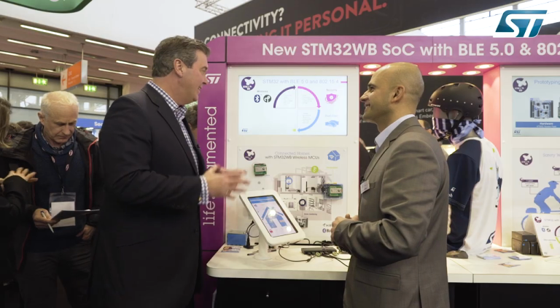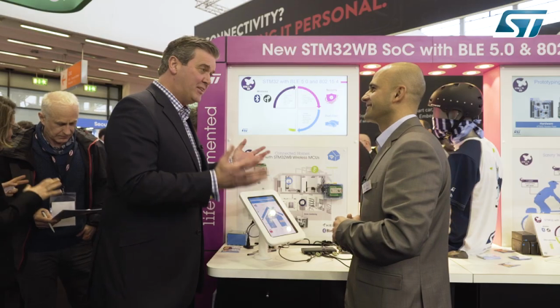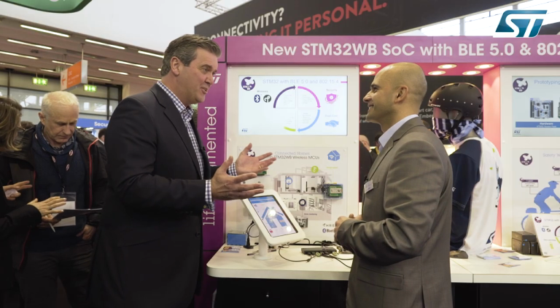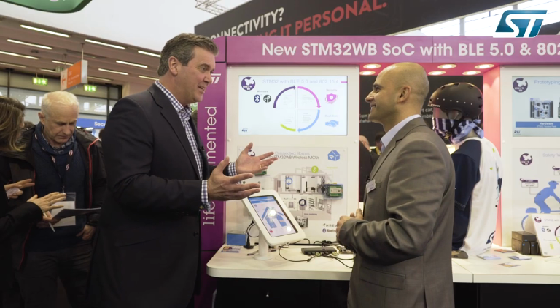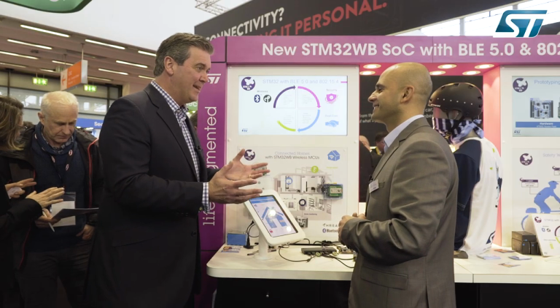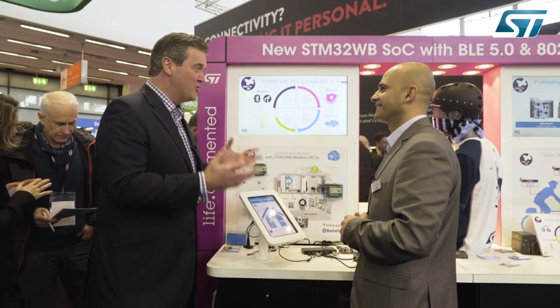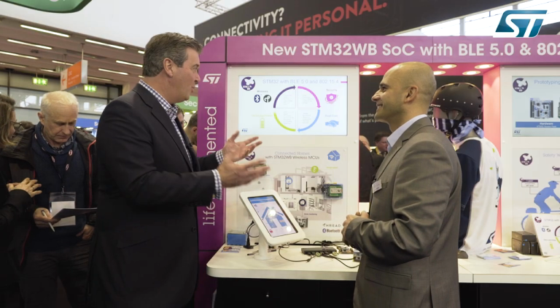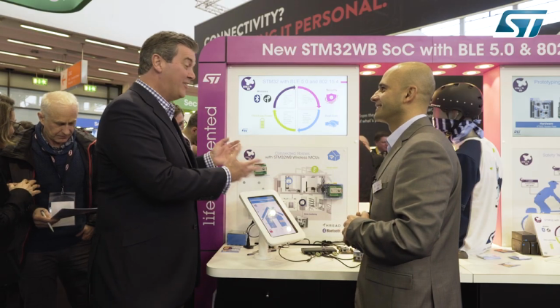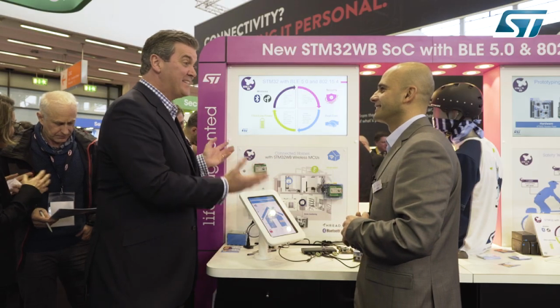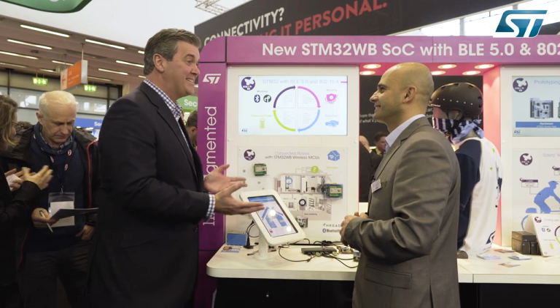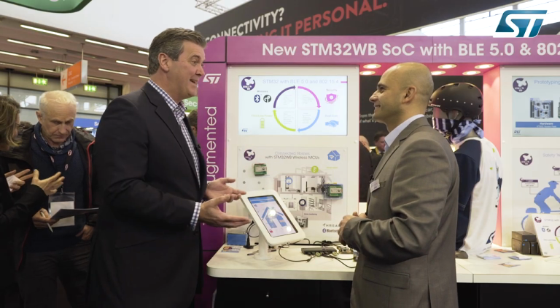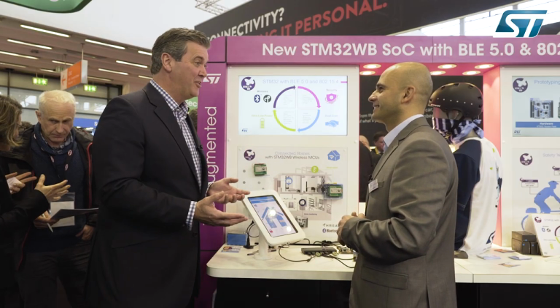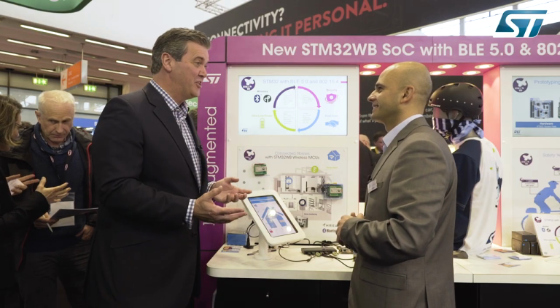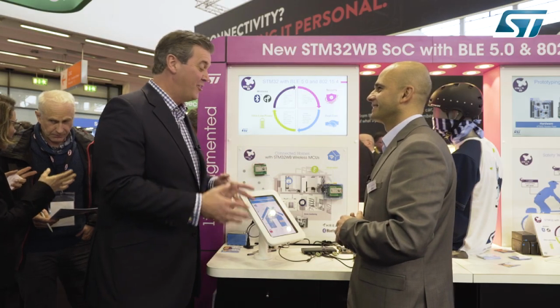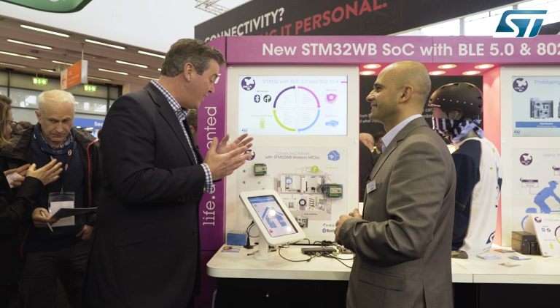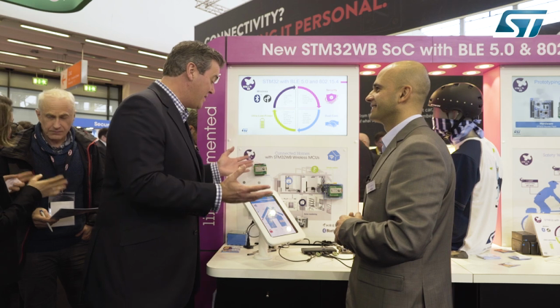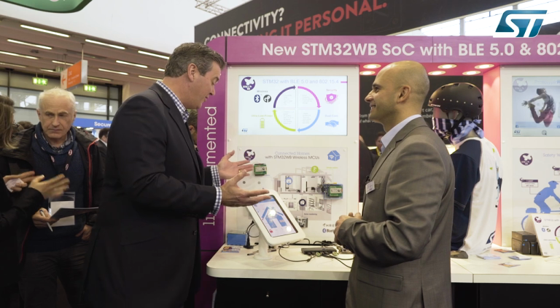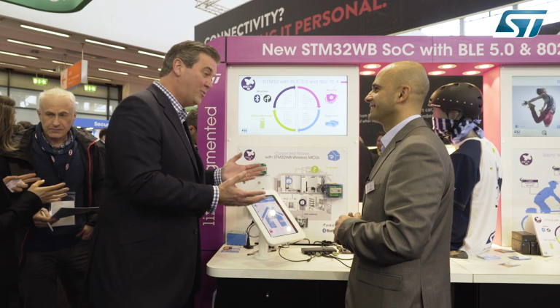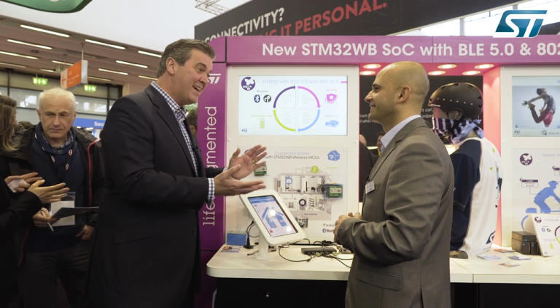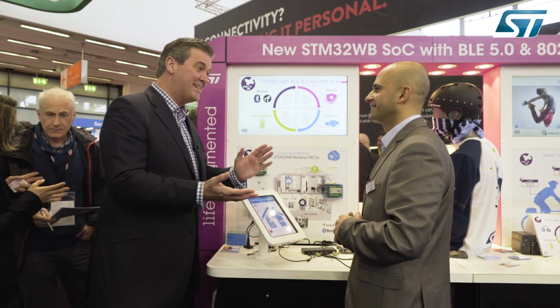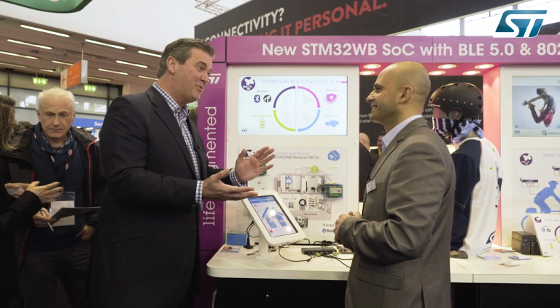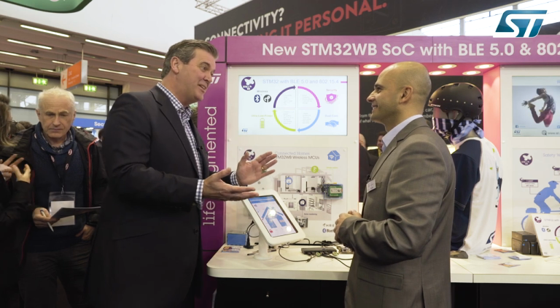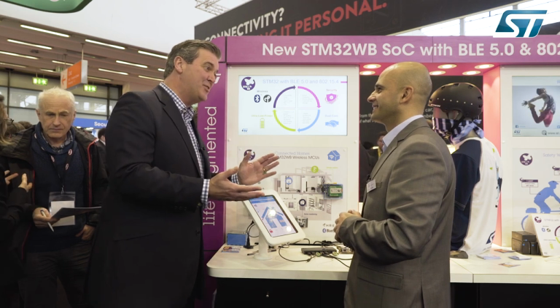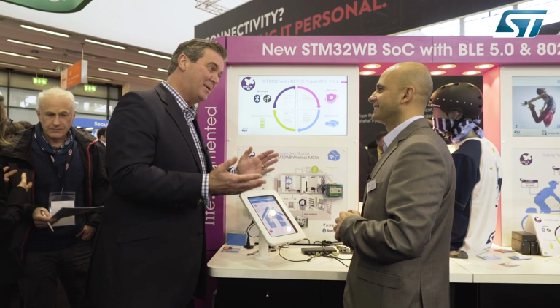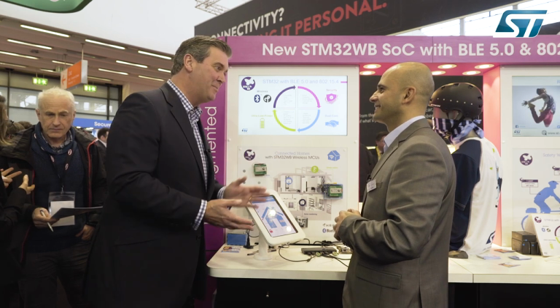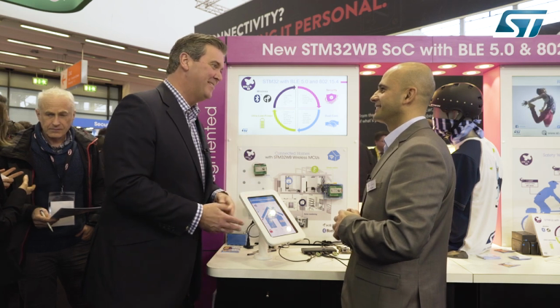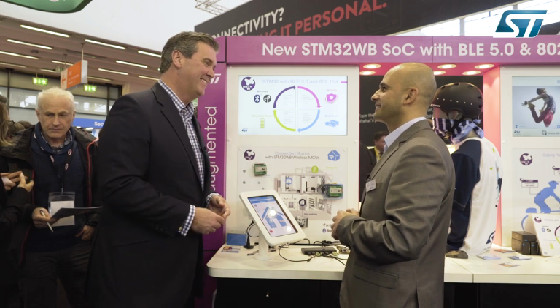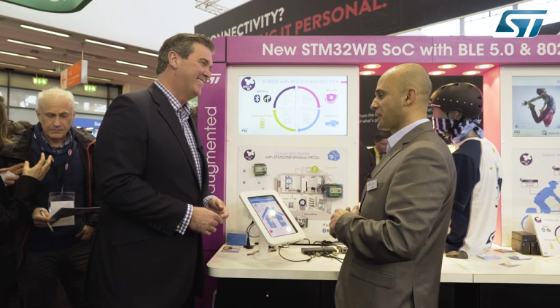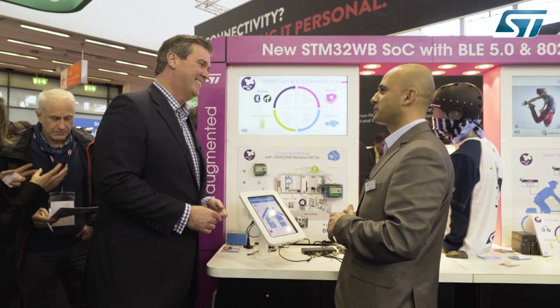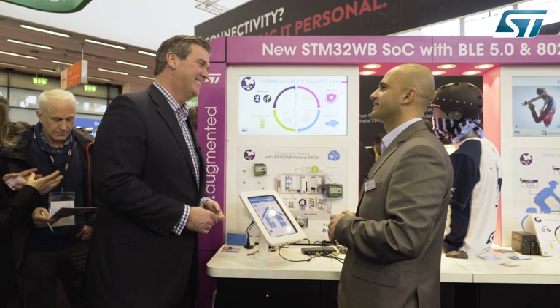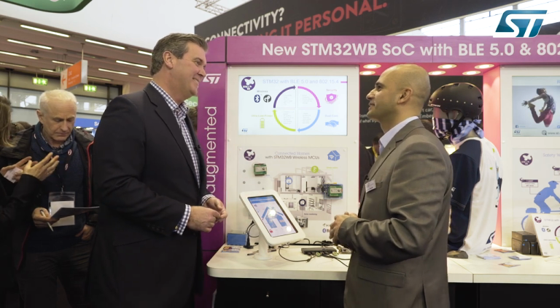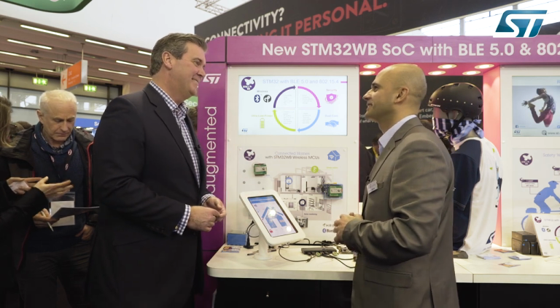Lovely to talk to you Hakim, as always, and a fantastic demo this year. The very best of luck with the STM32WB. Thank you Chris, thanks a lot.